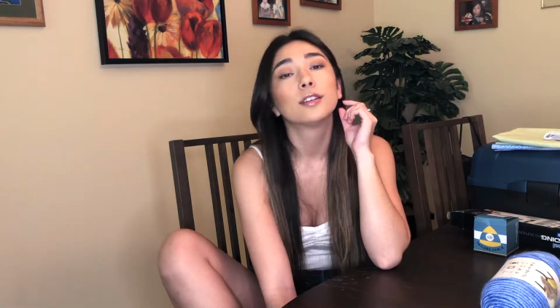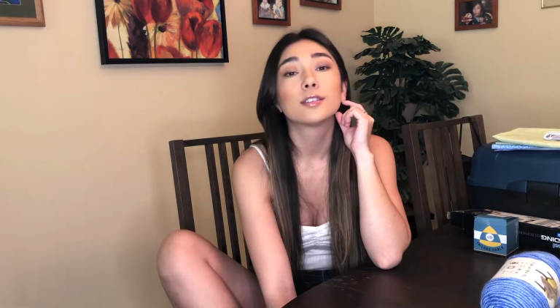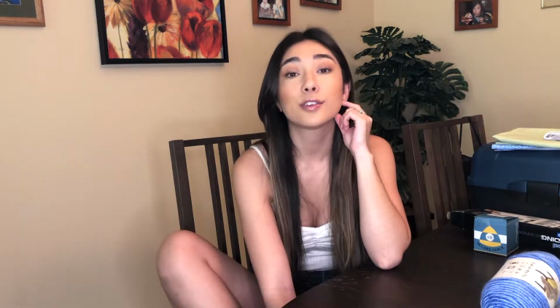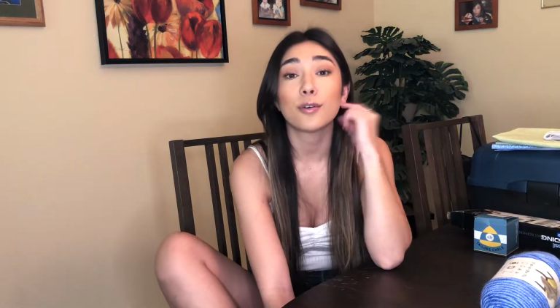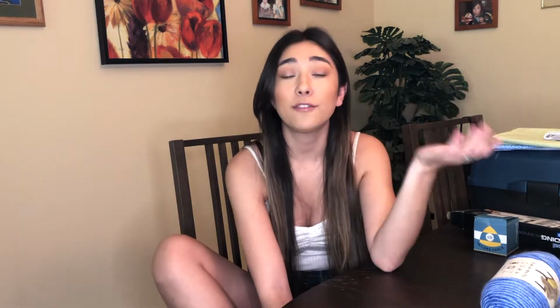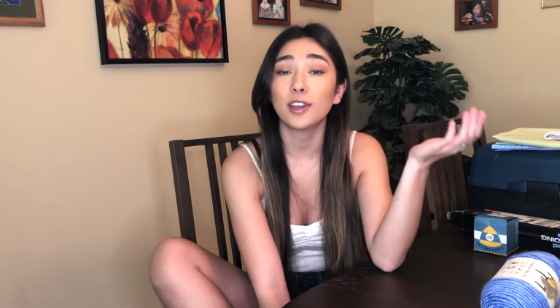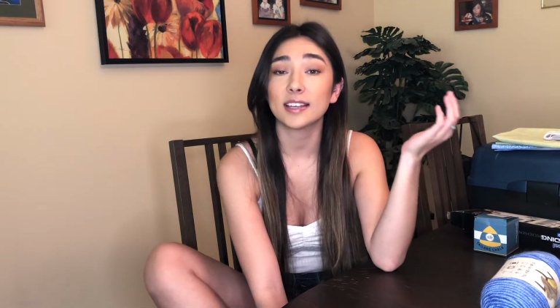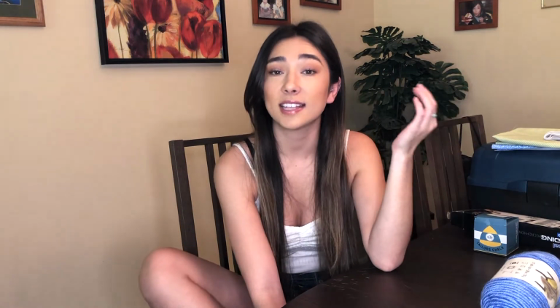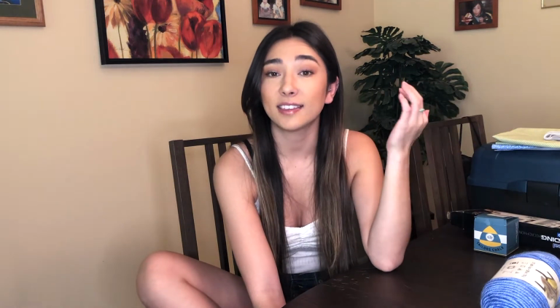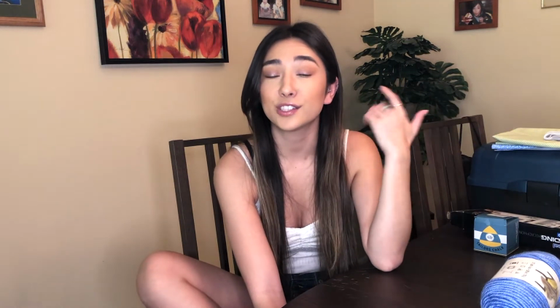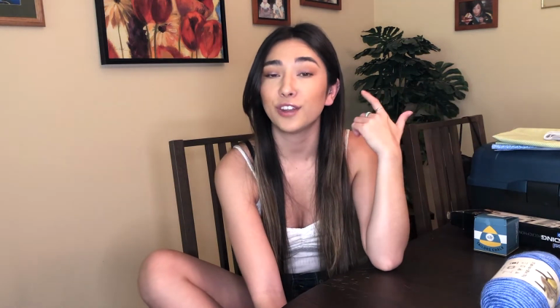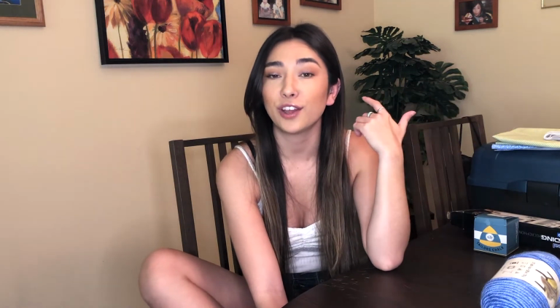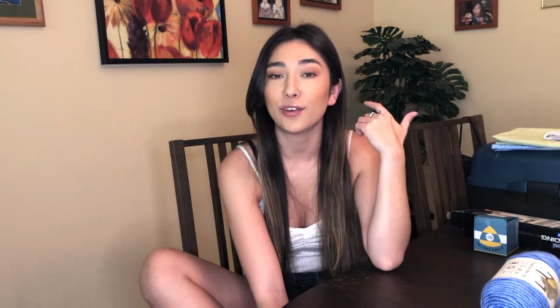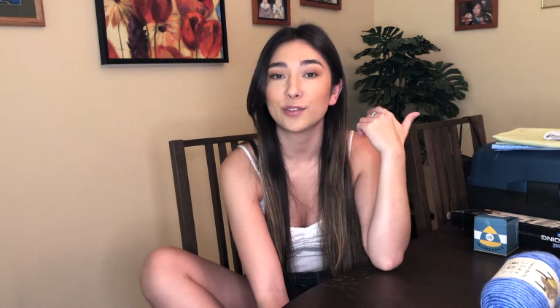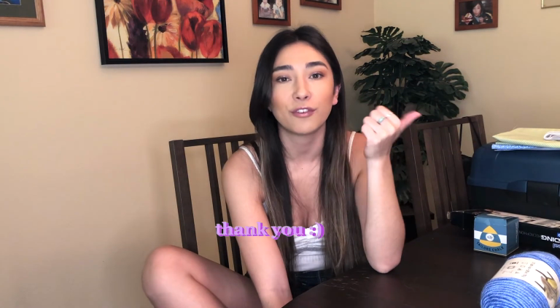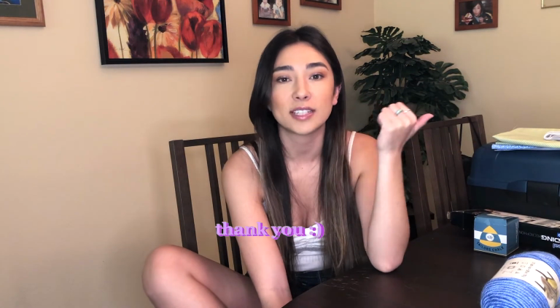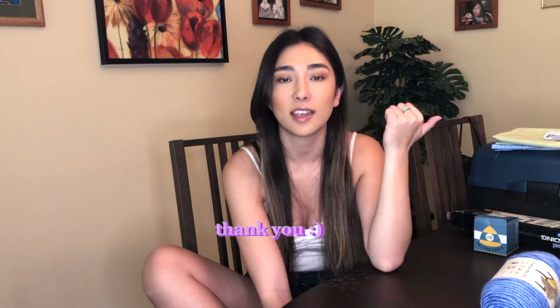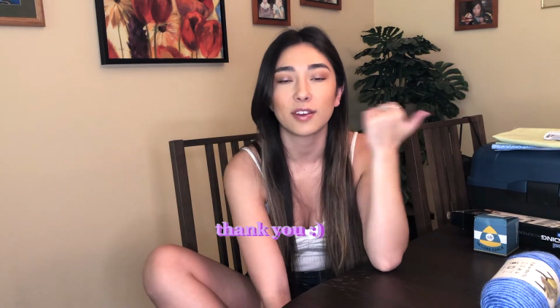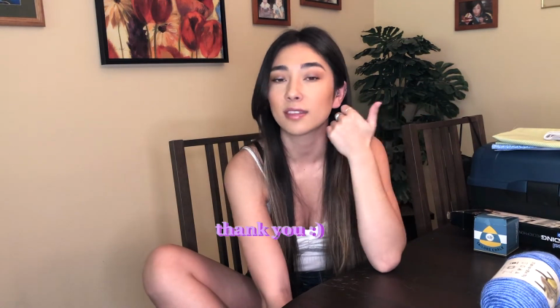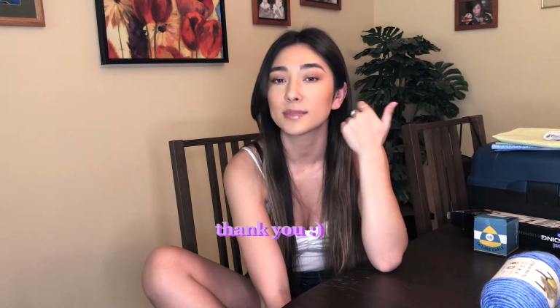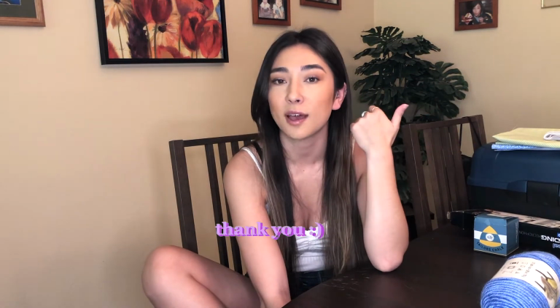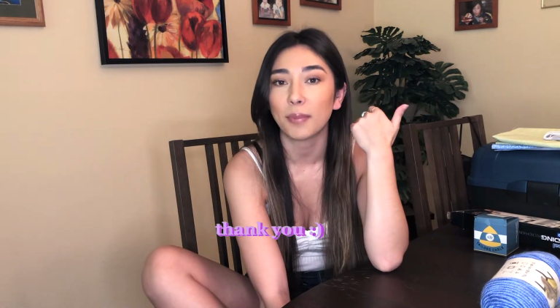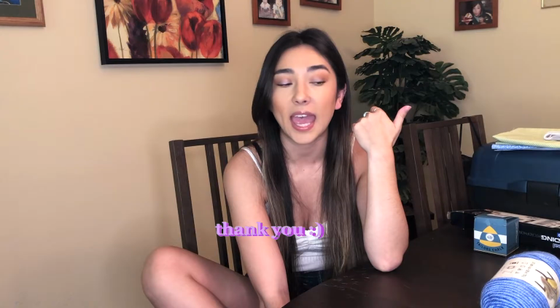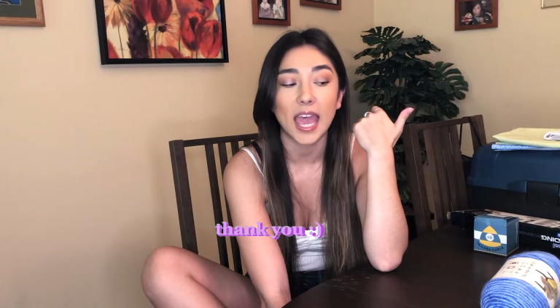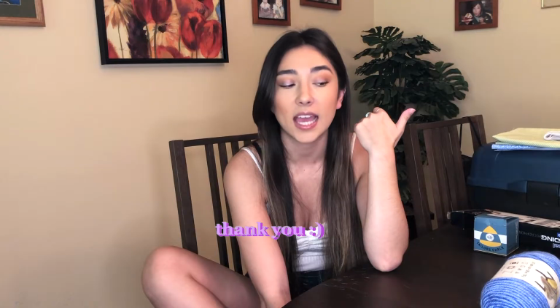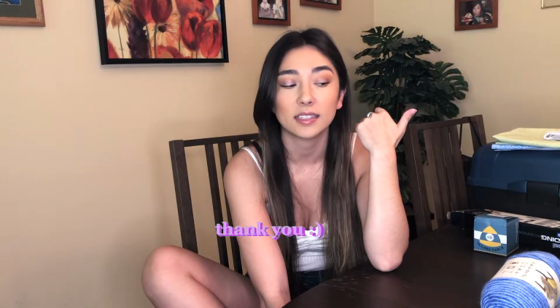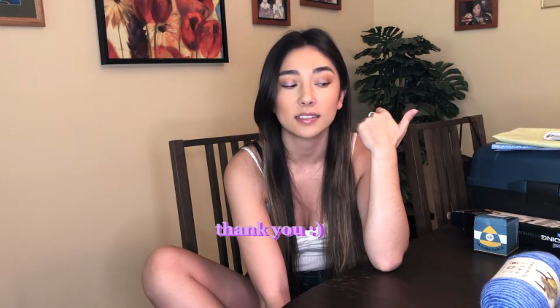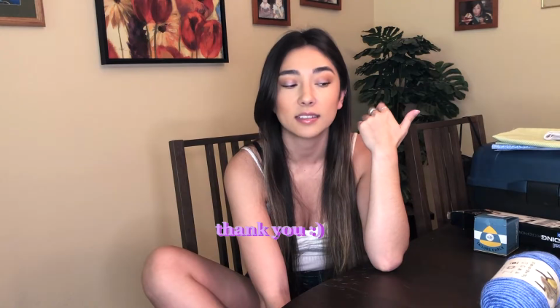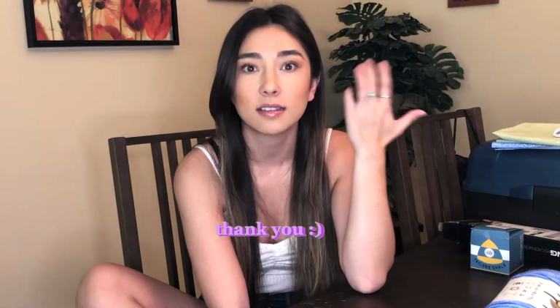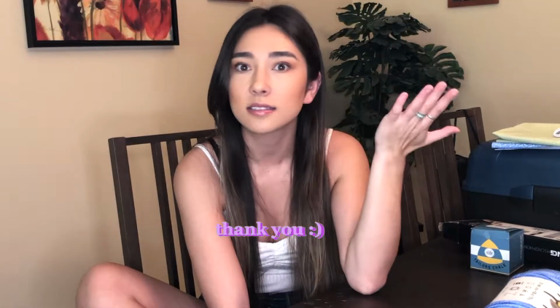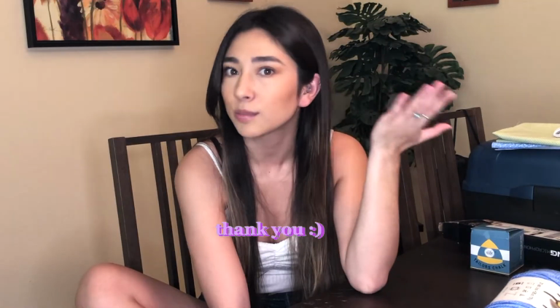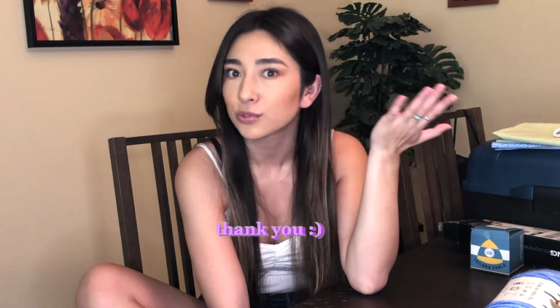So if you guys like this video, don't forget to give it a thumbs up and subscribe.